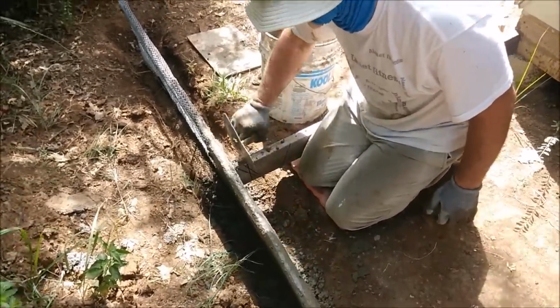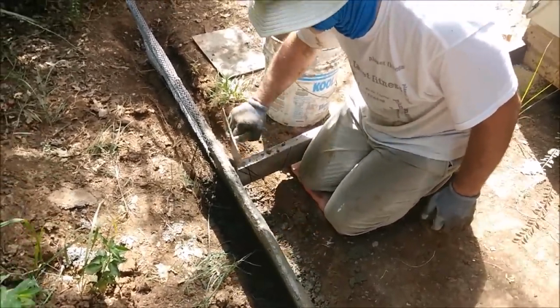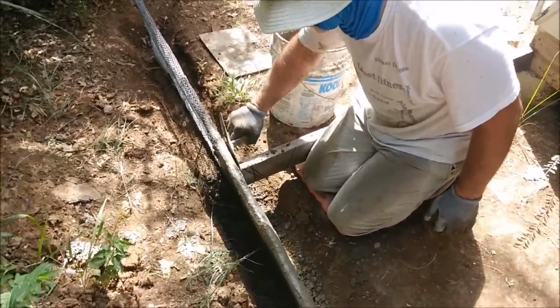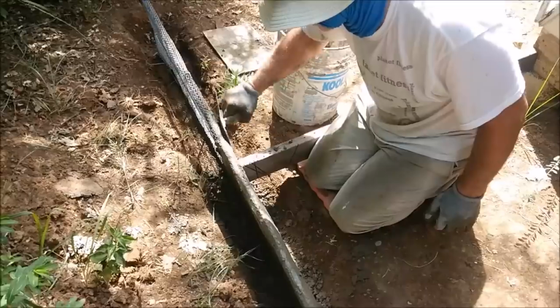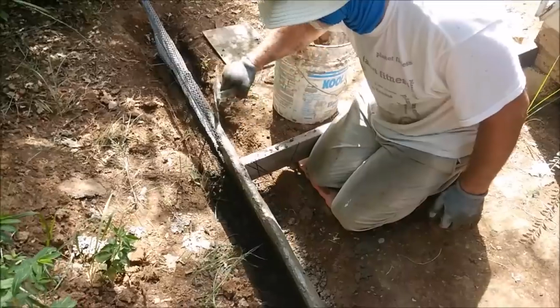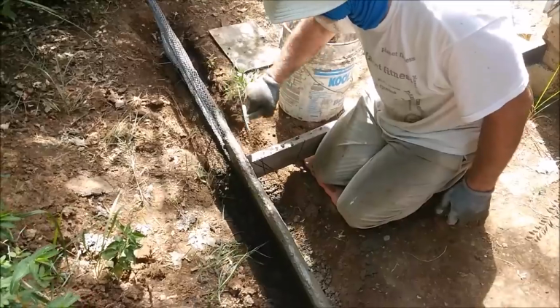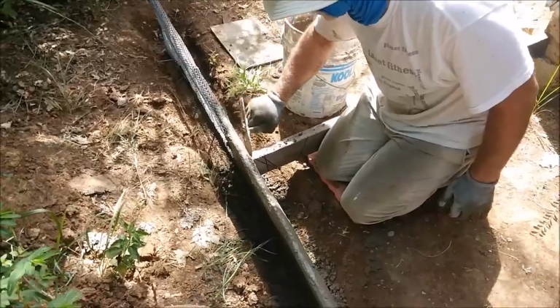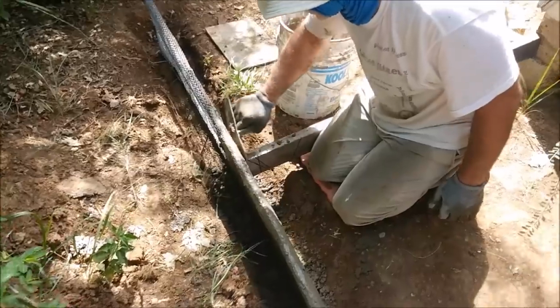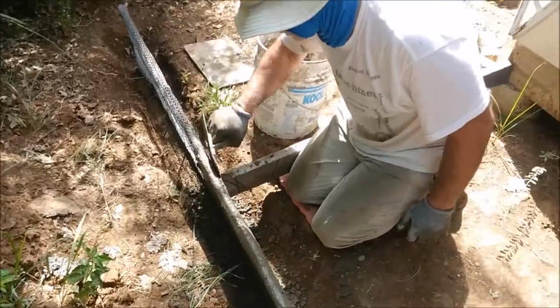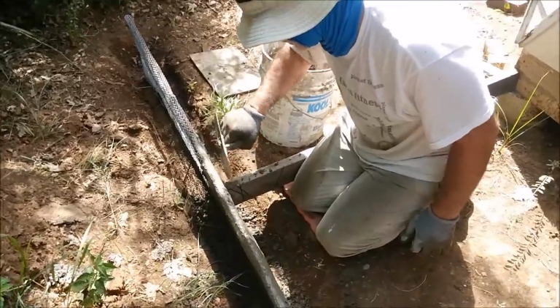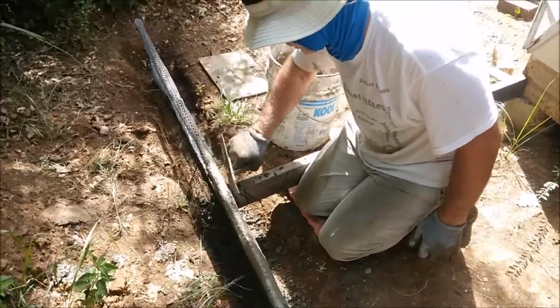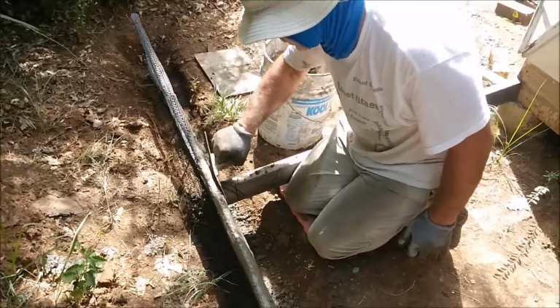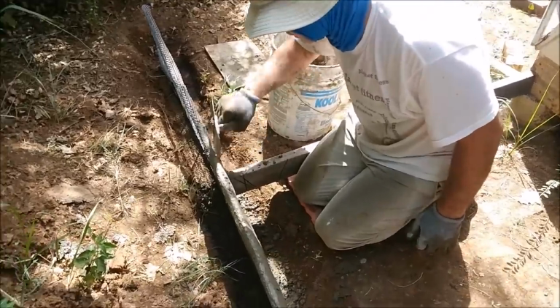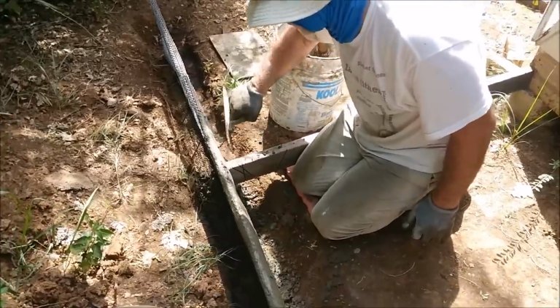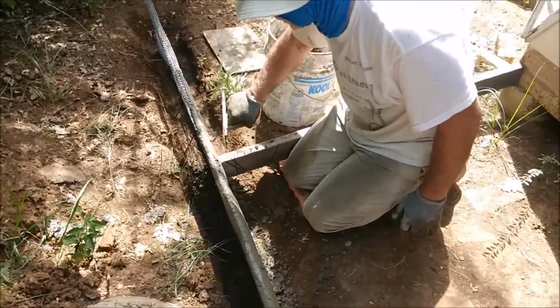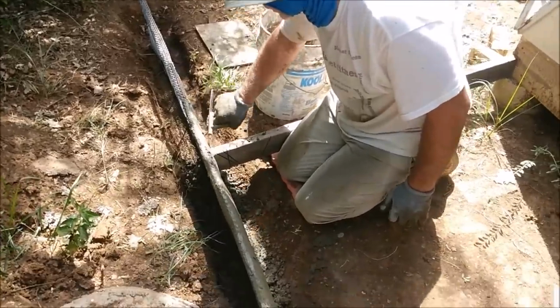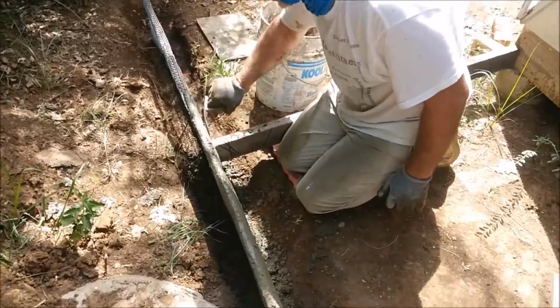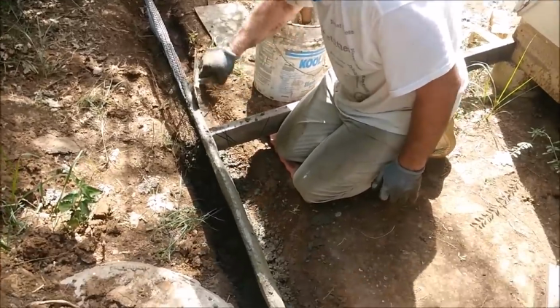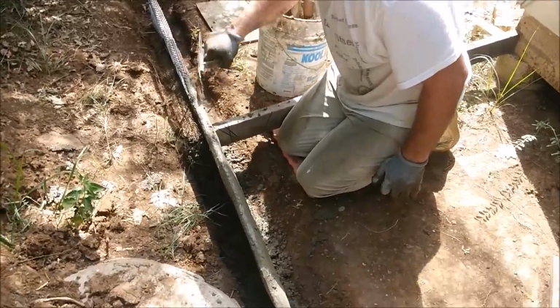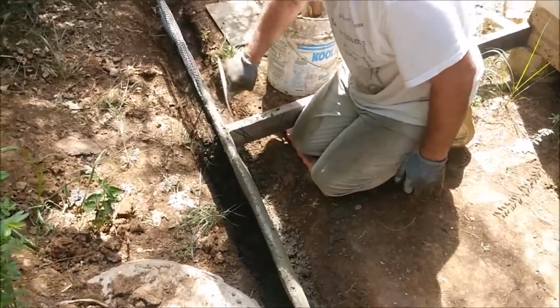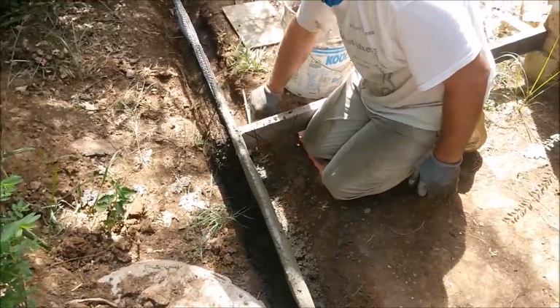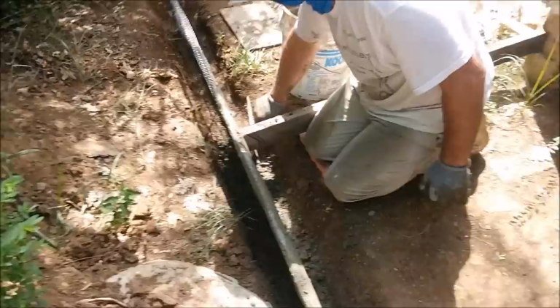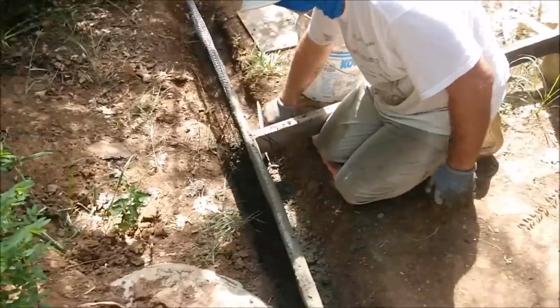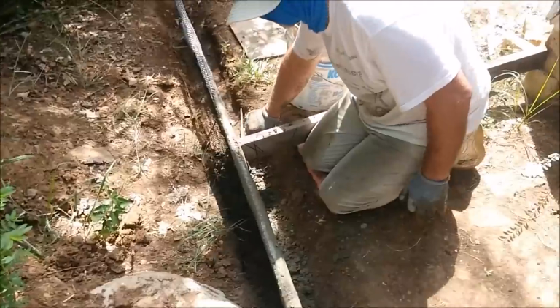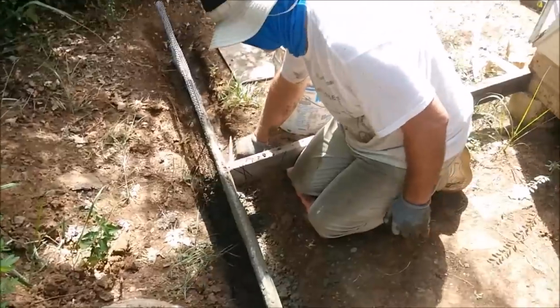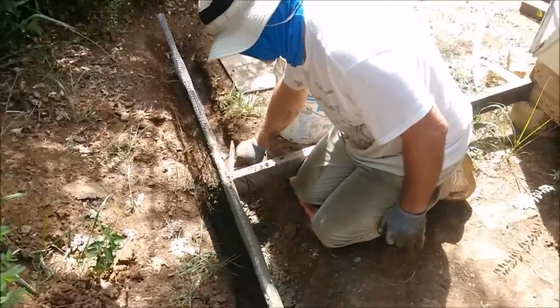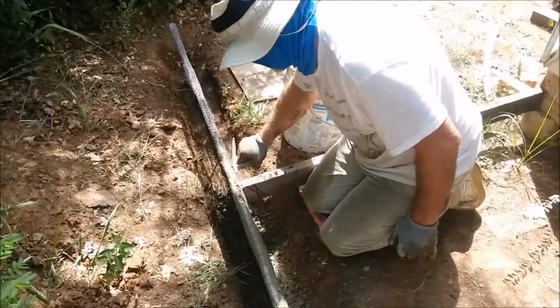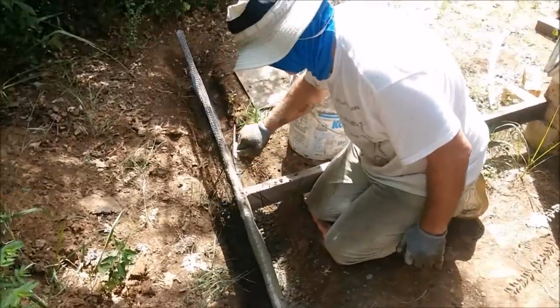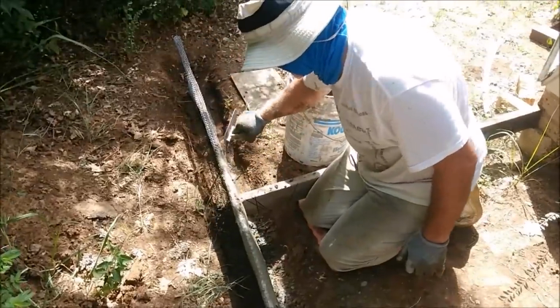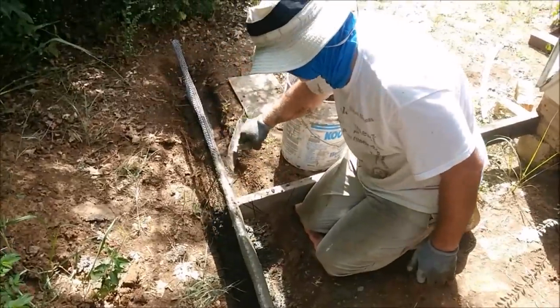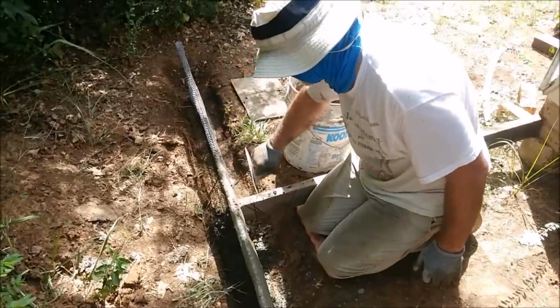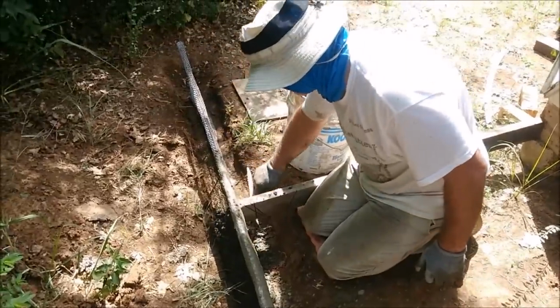All right, let me mix you some more mud real quick. All right, please do.